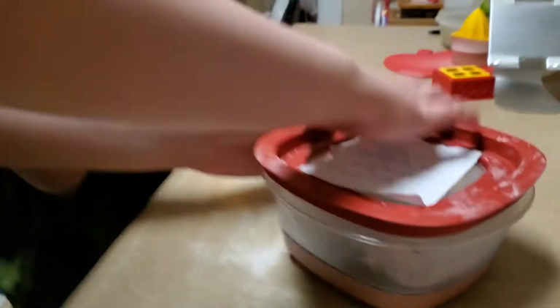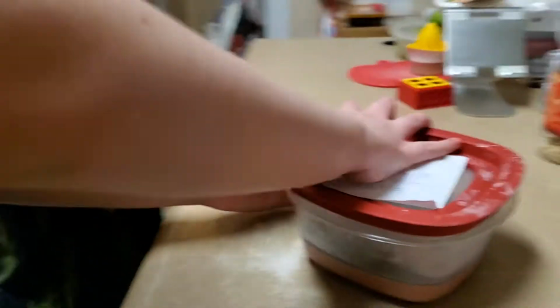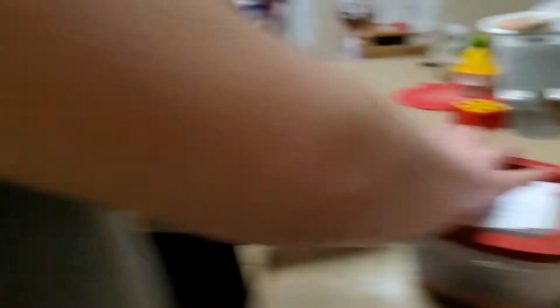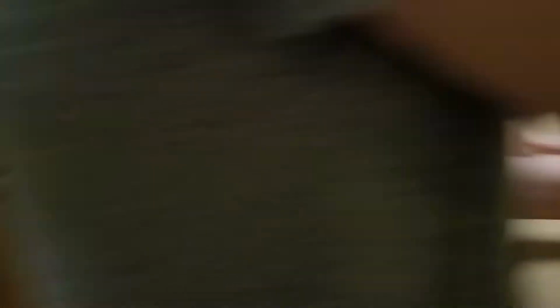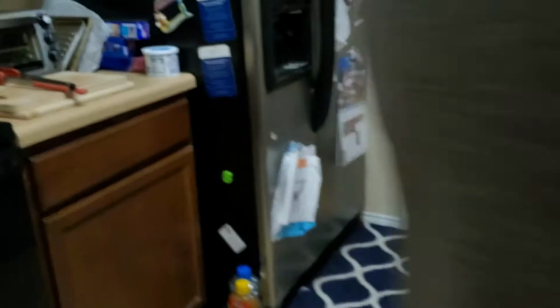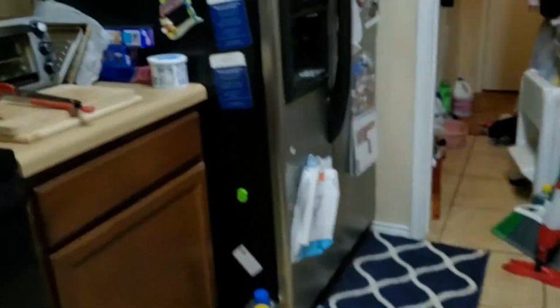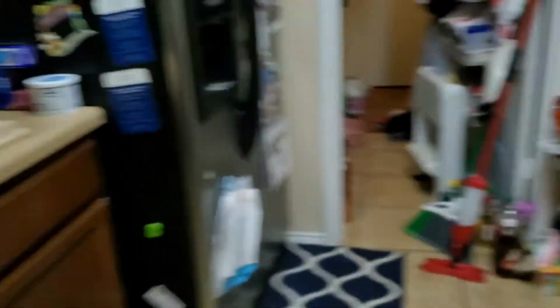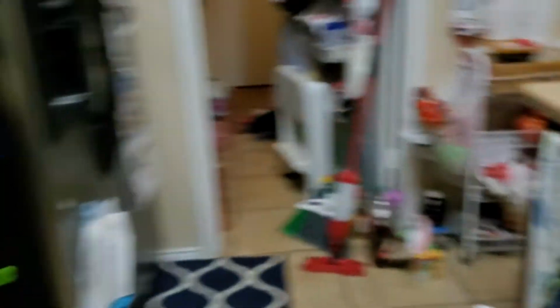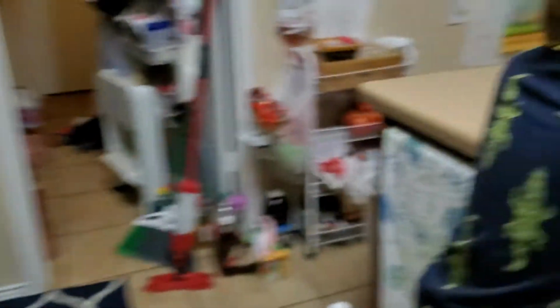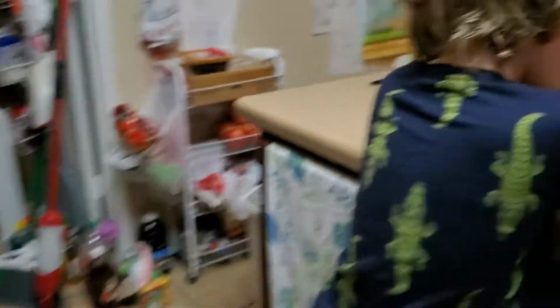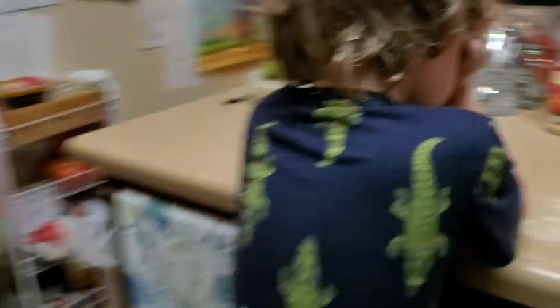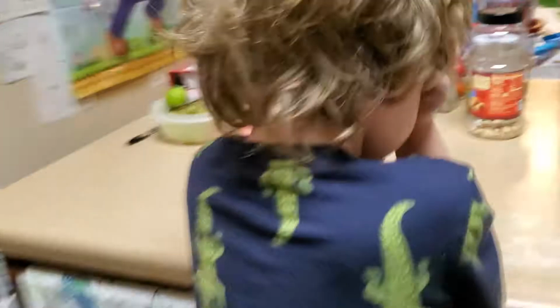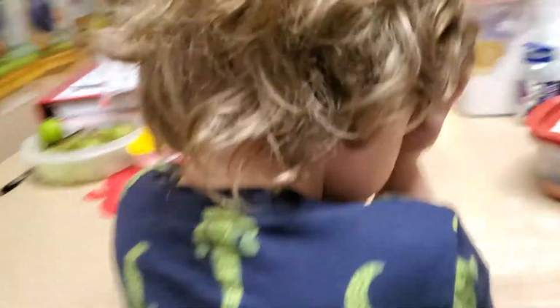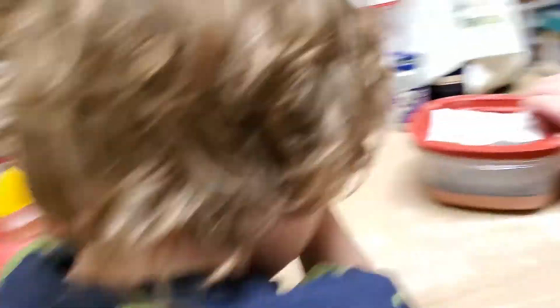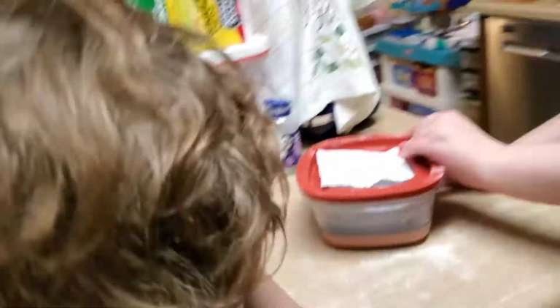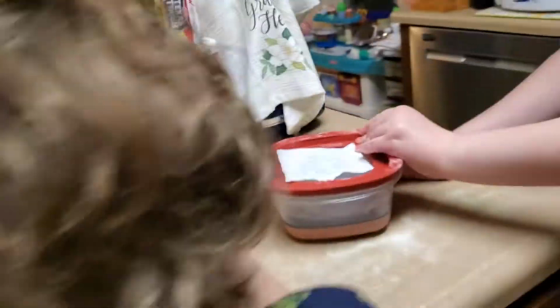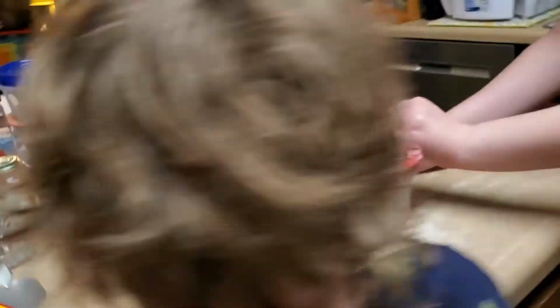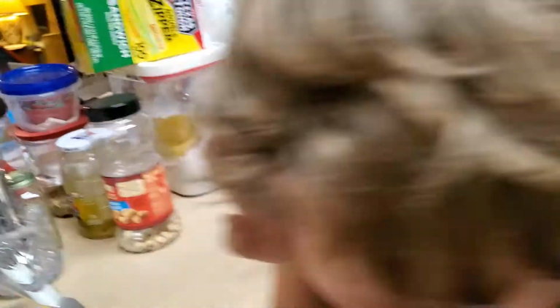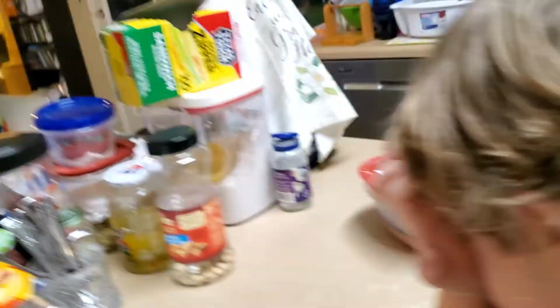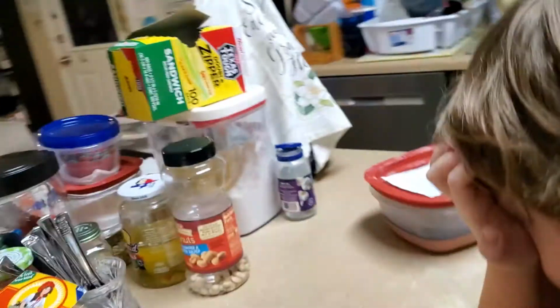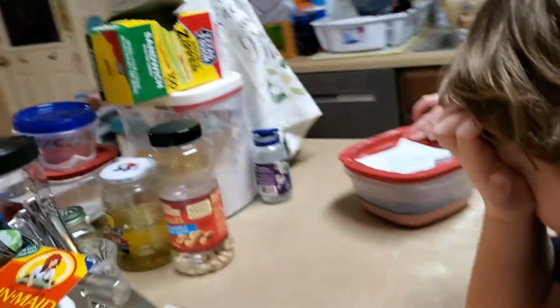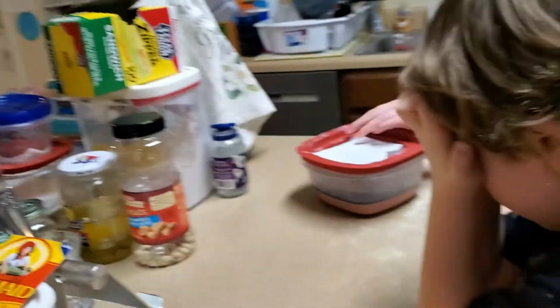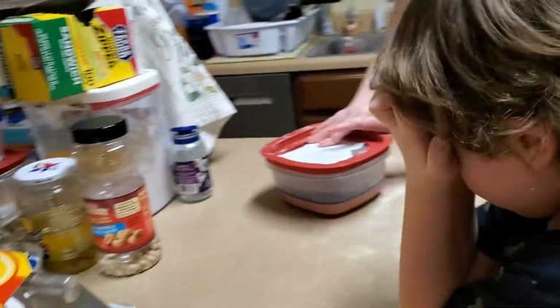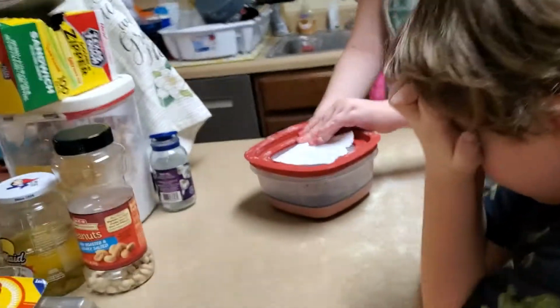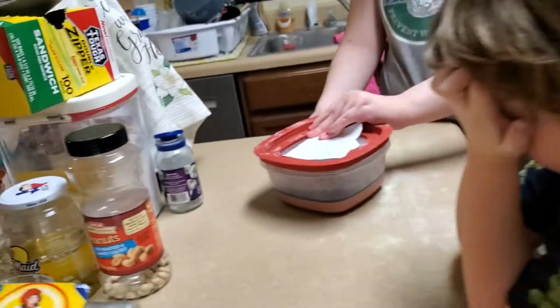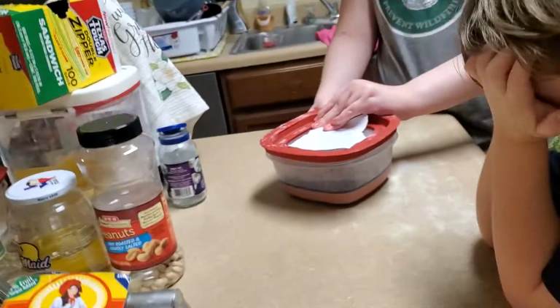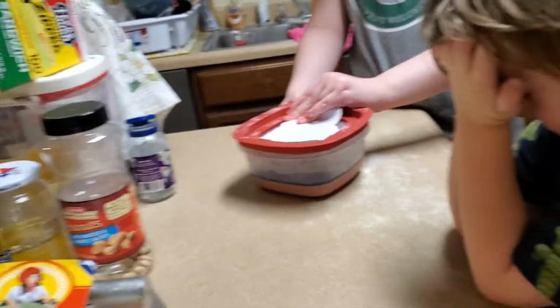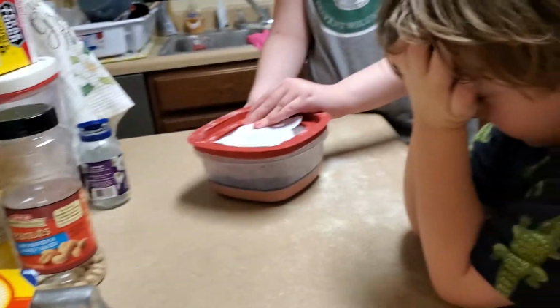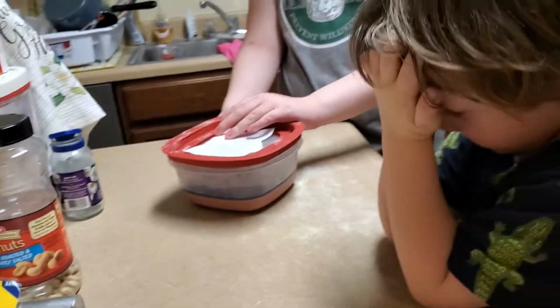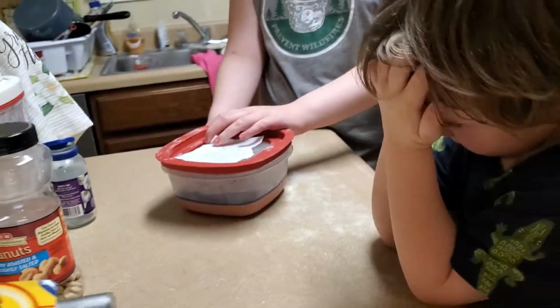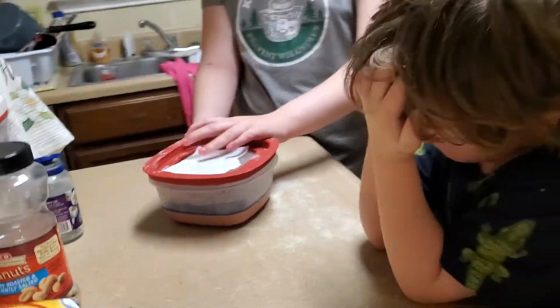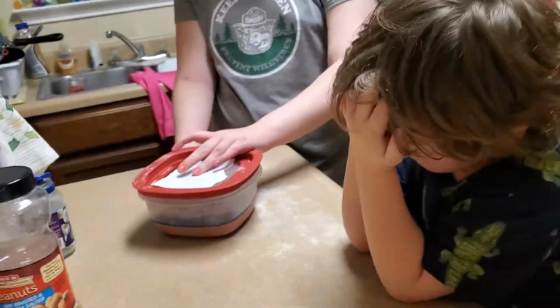Wait a minute. Let's see — we put it in the refrigerator for a day.